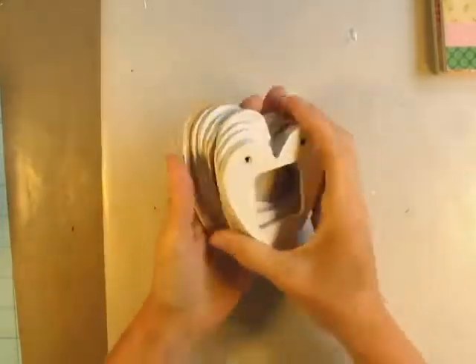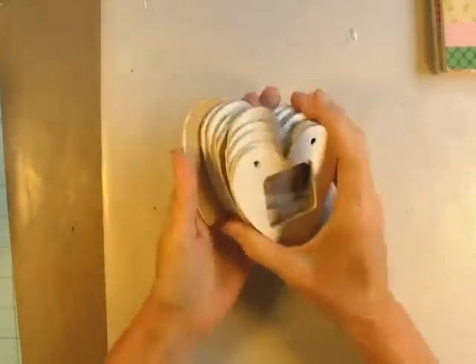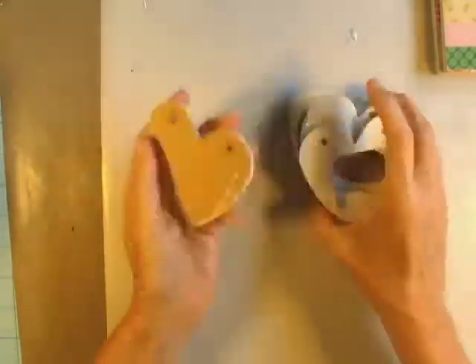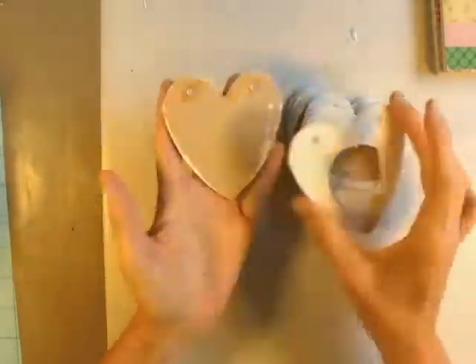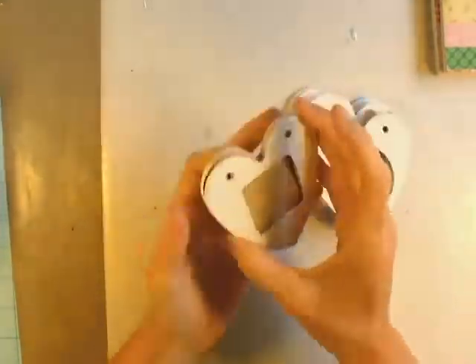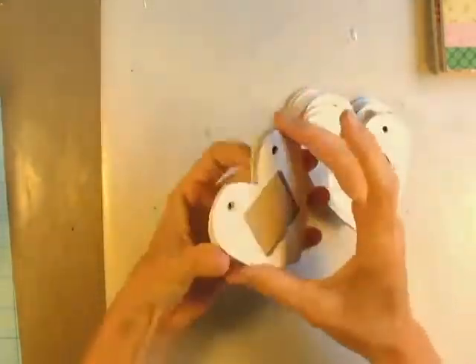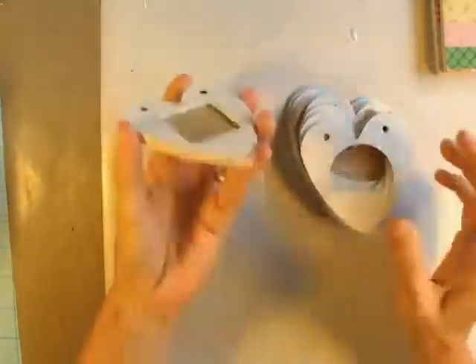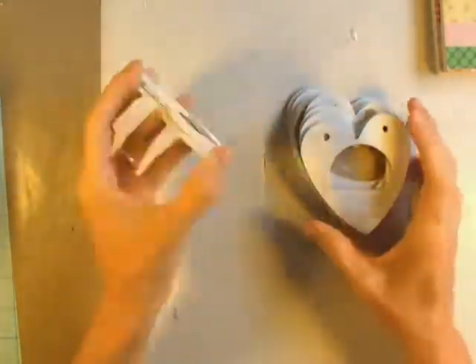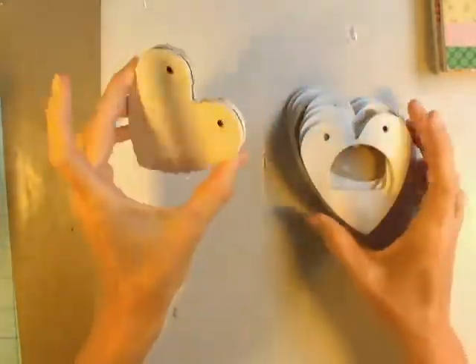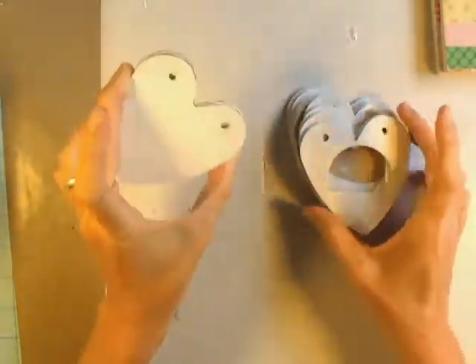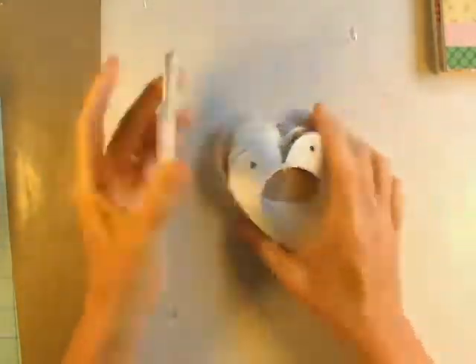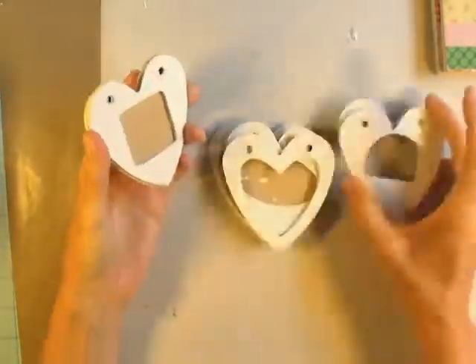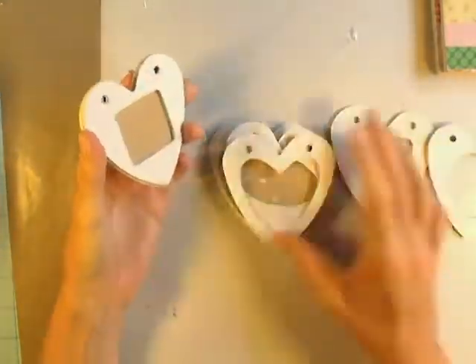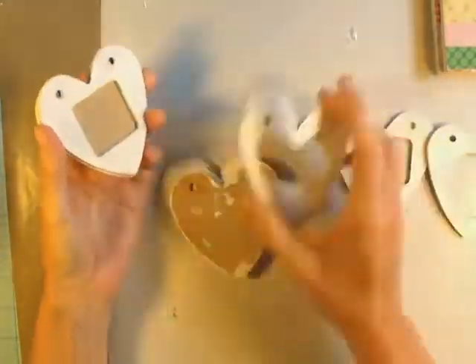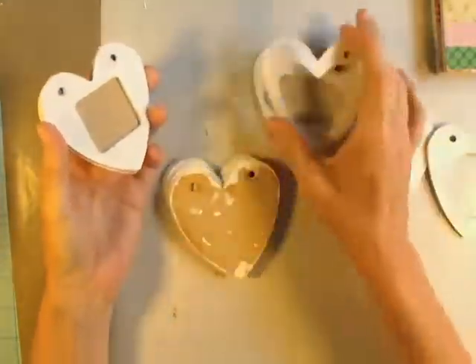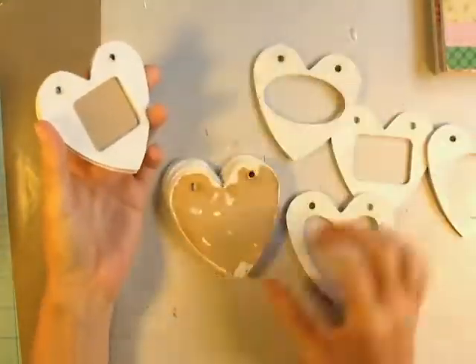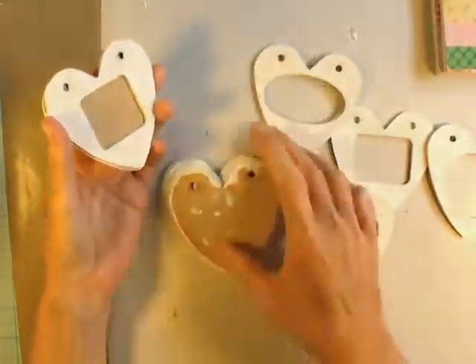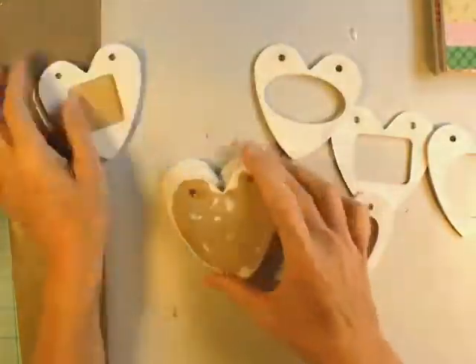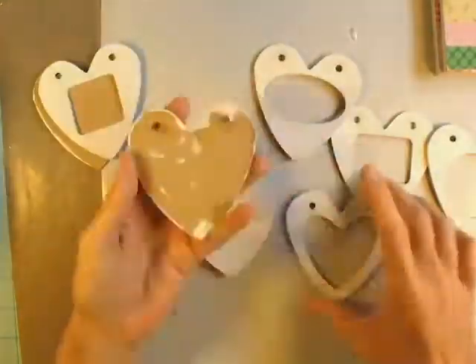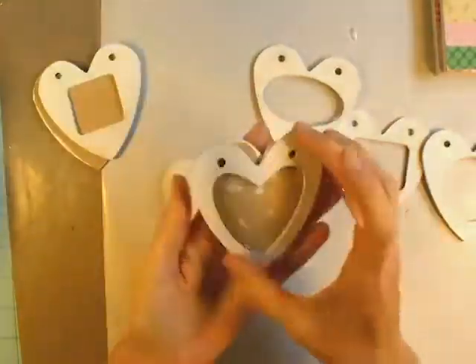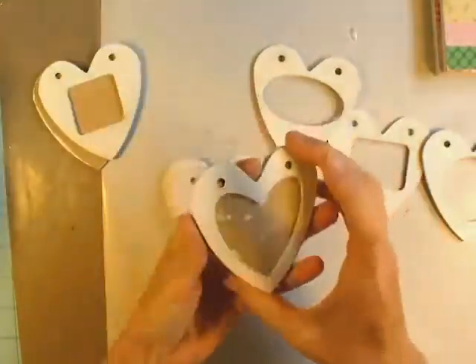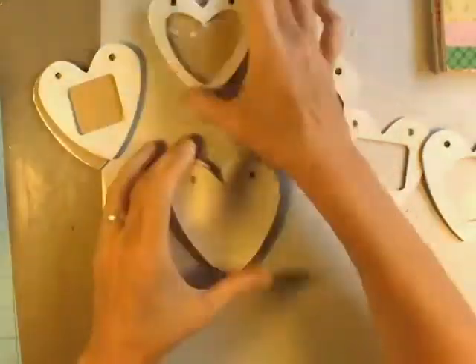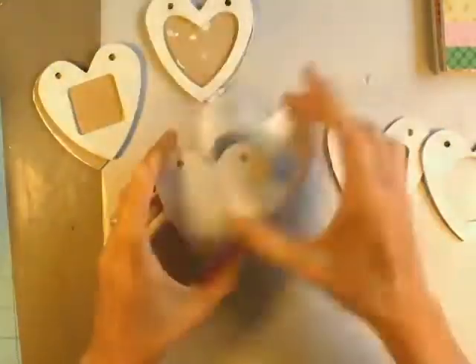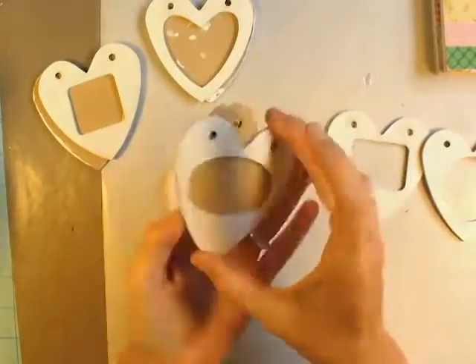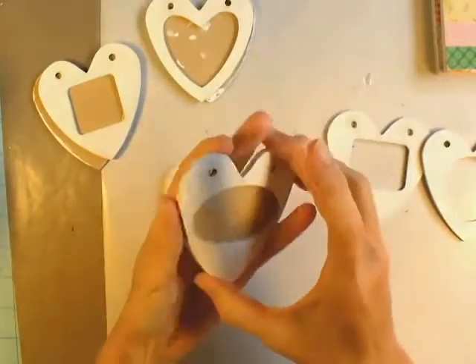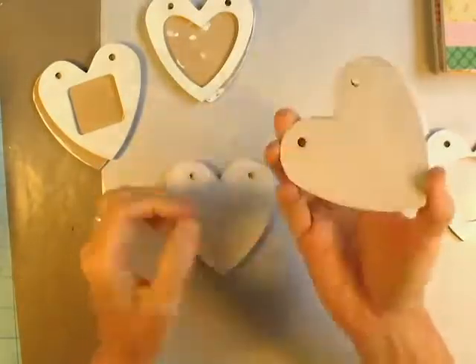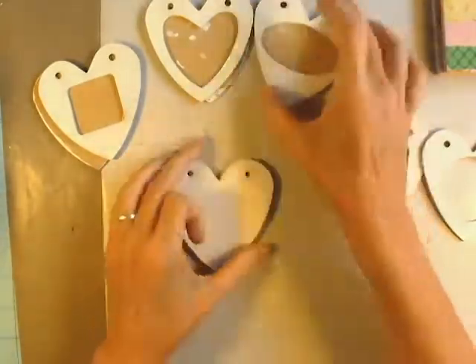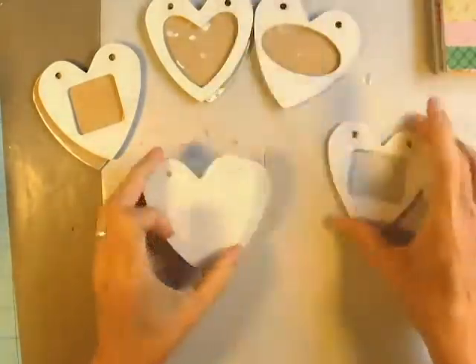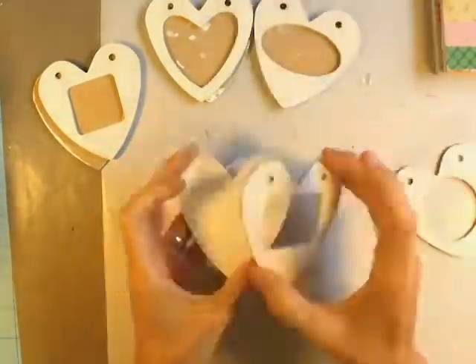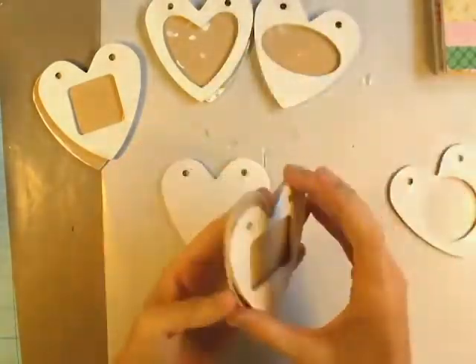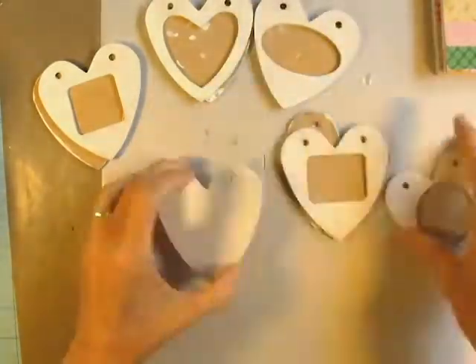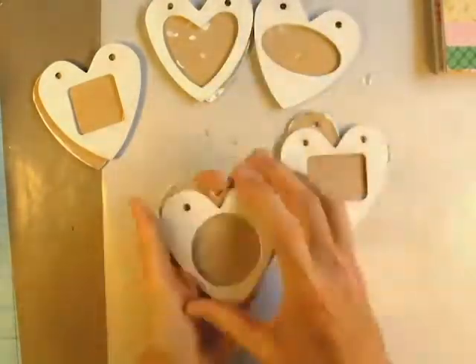Hey everybody, it's Angela and I'm back with another design team project for SawCrafters.